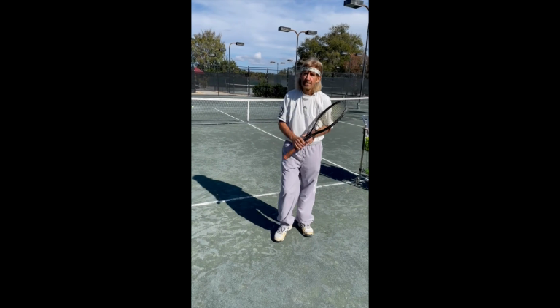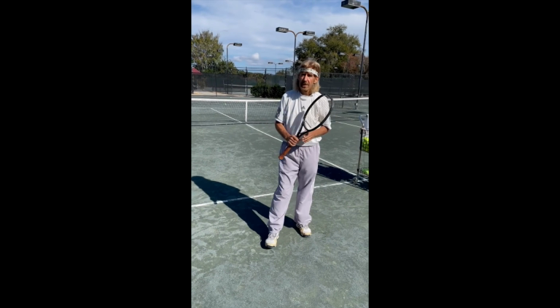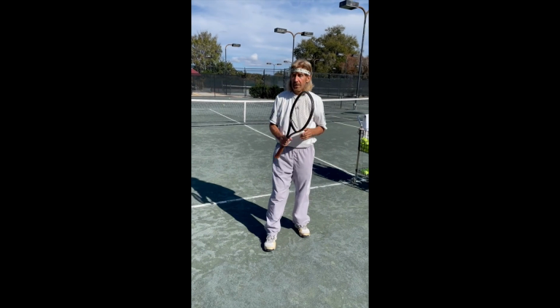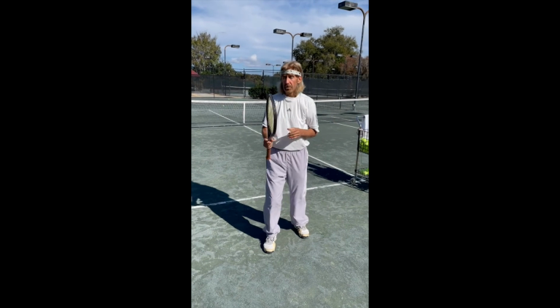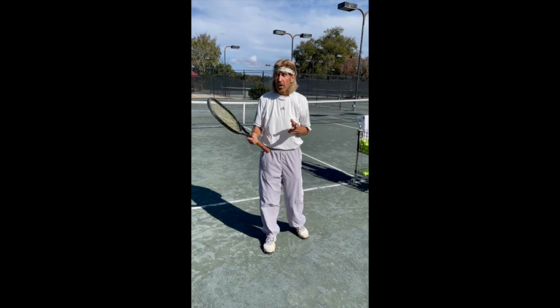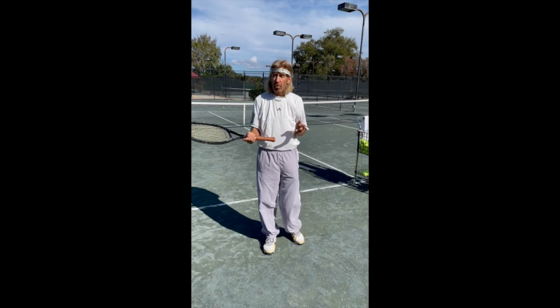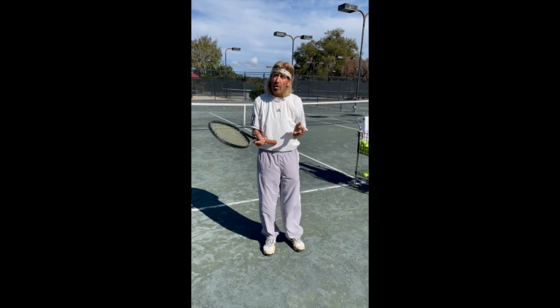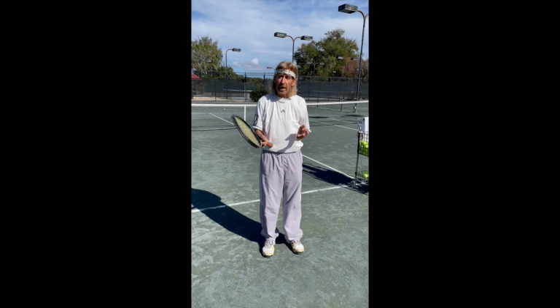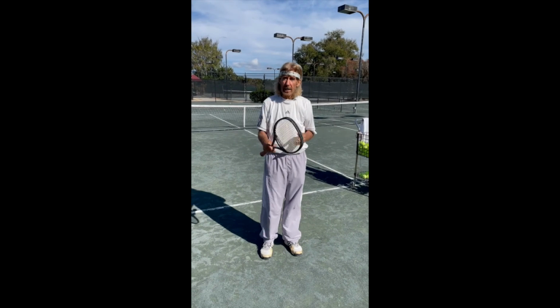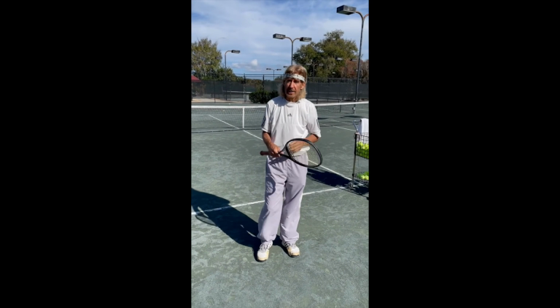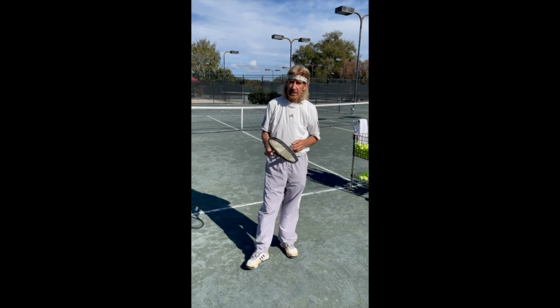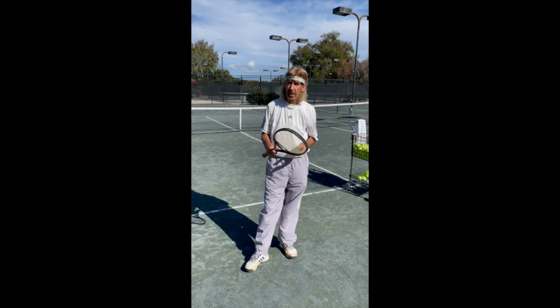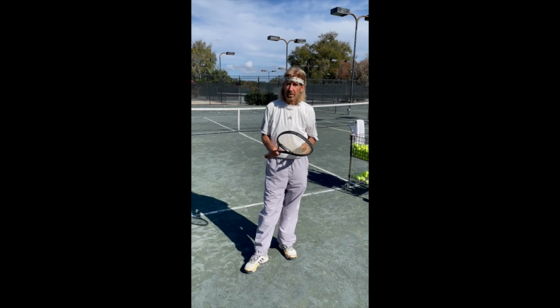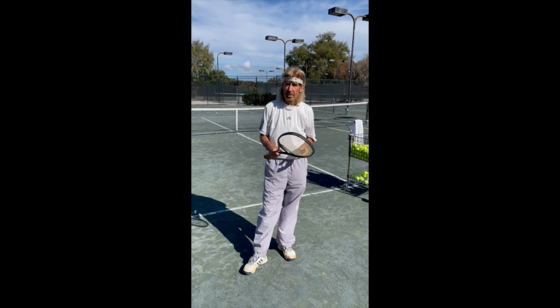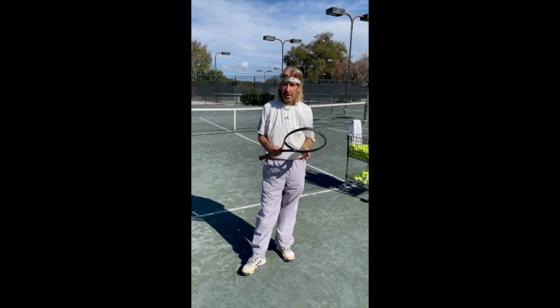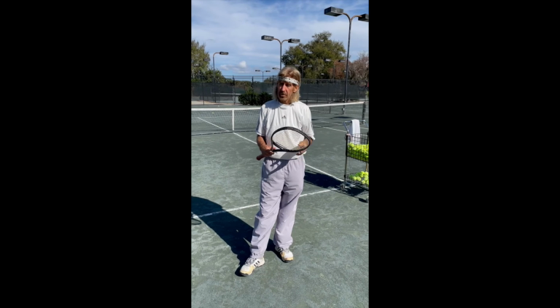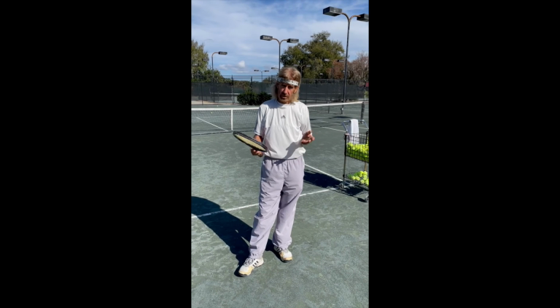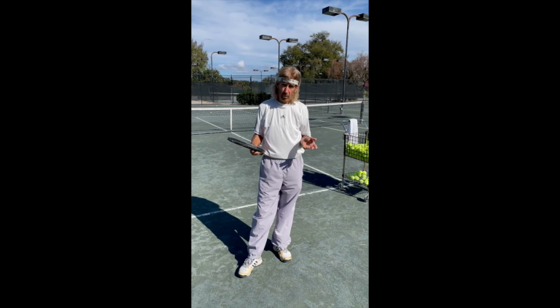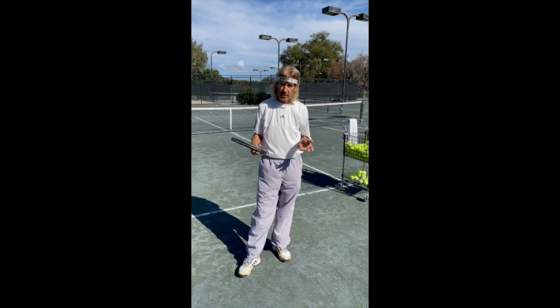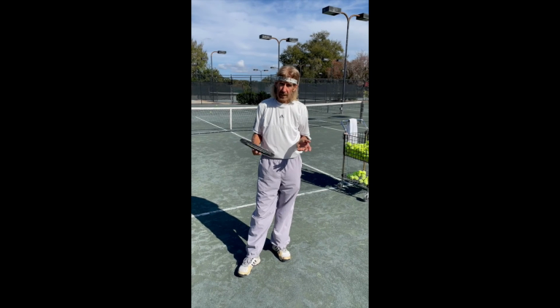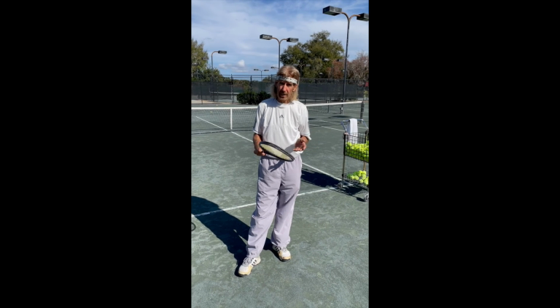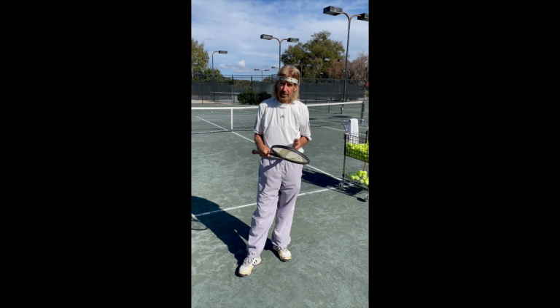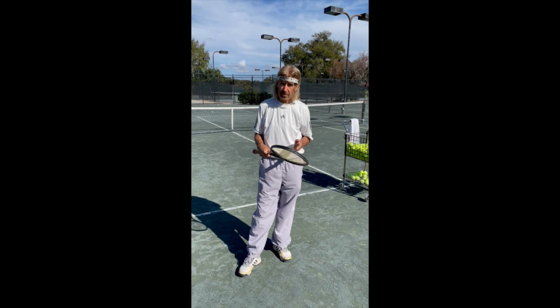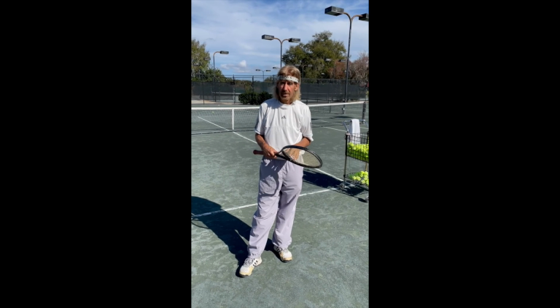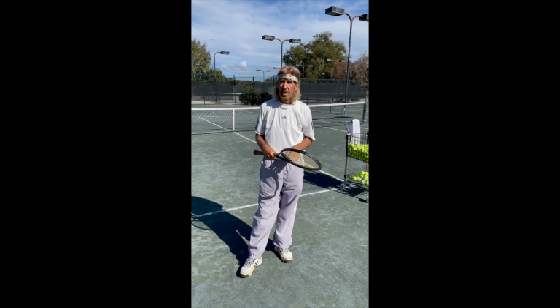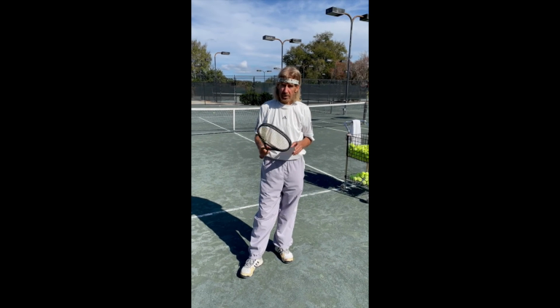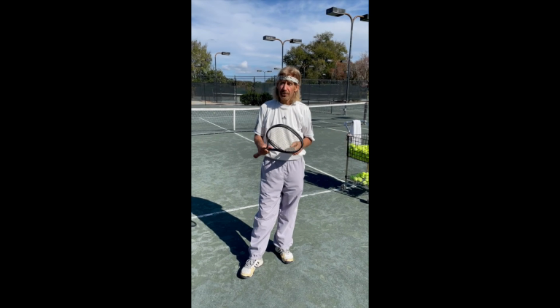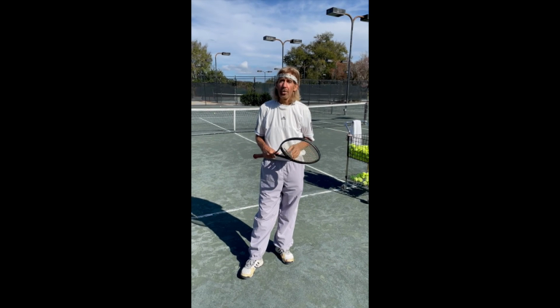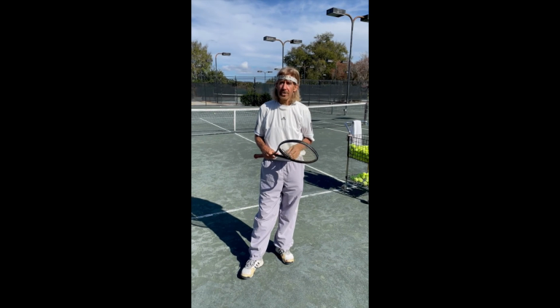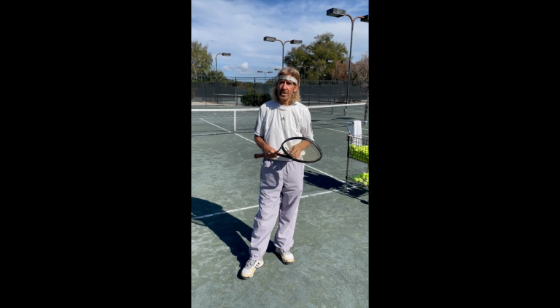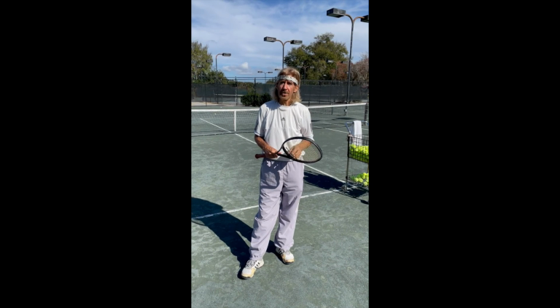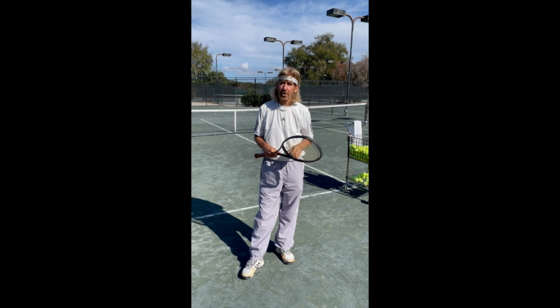Remember, there's no wrong way to hit a tennis ball — there's just some ways better than others. Looking forward to seeing you on the court.